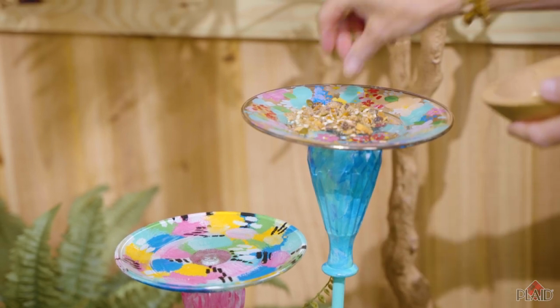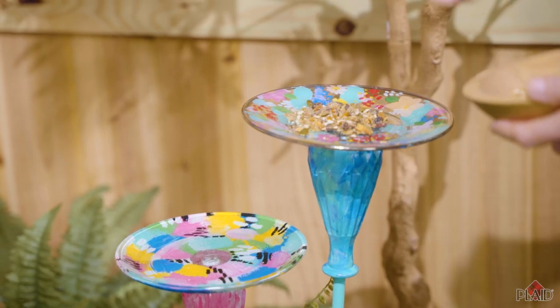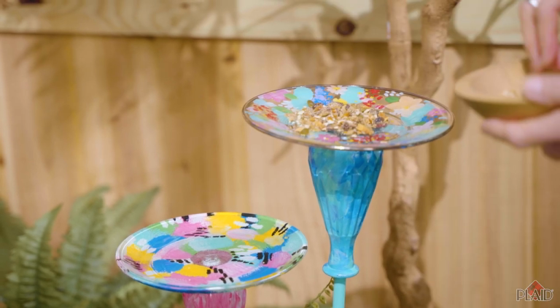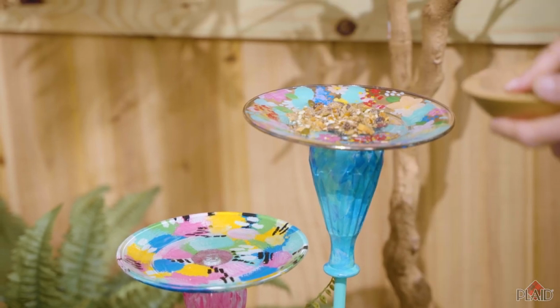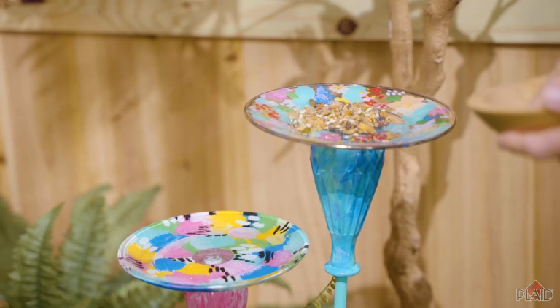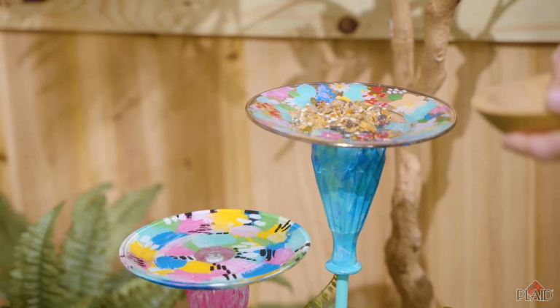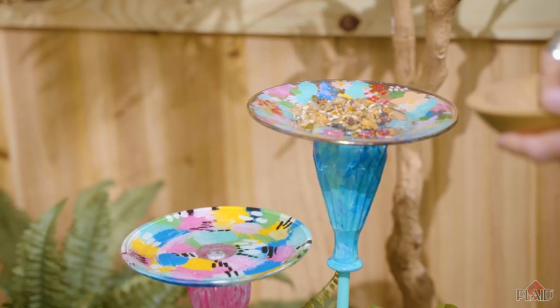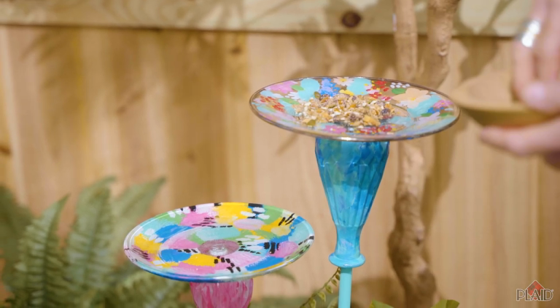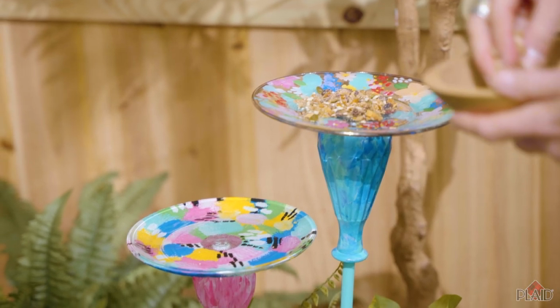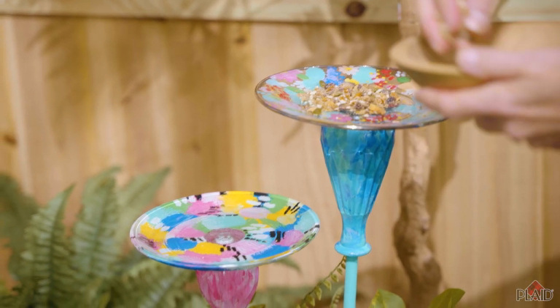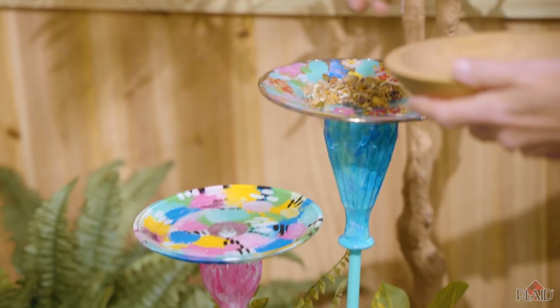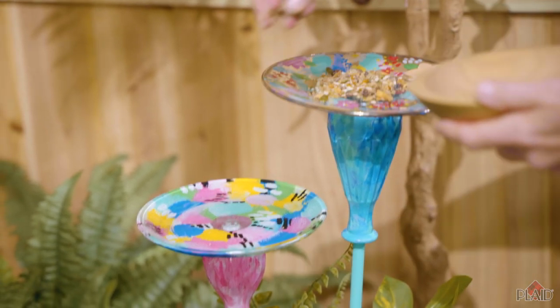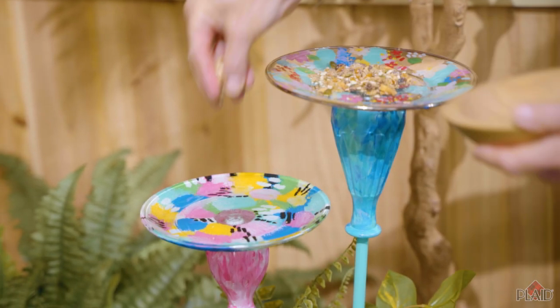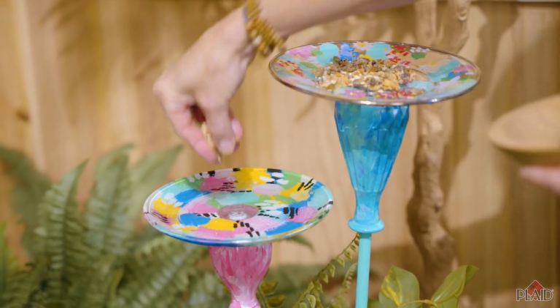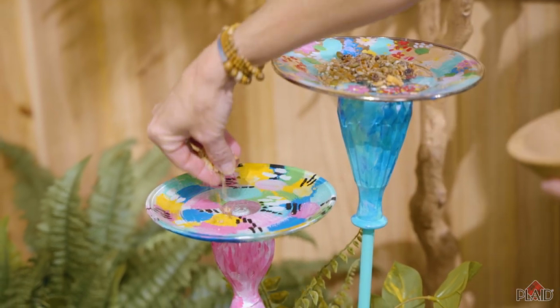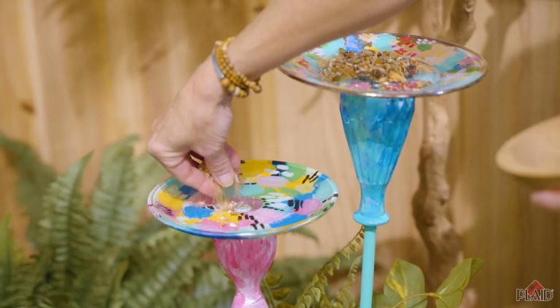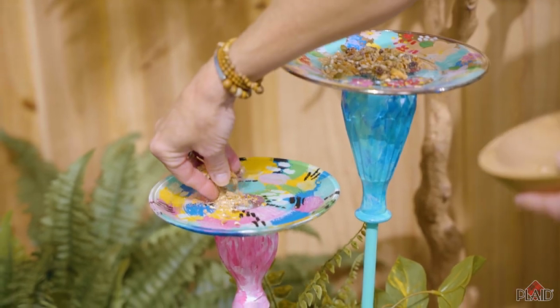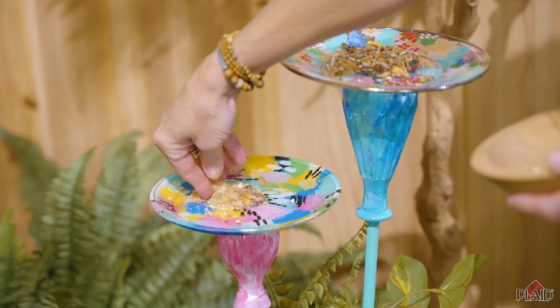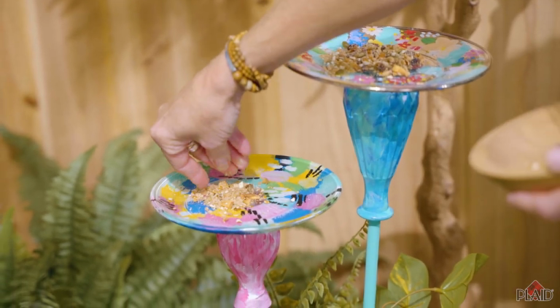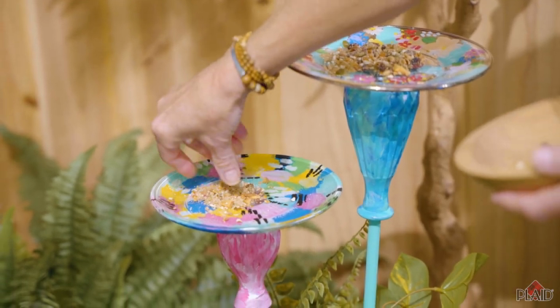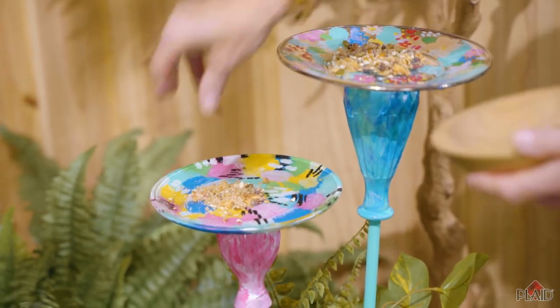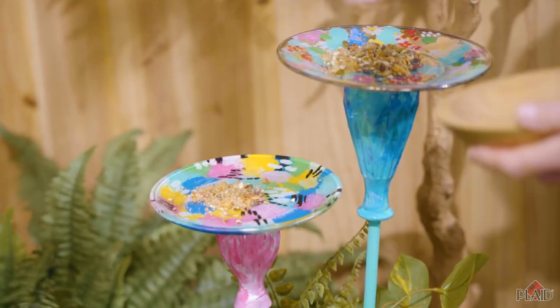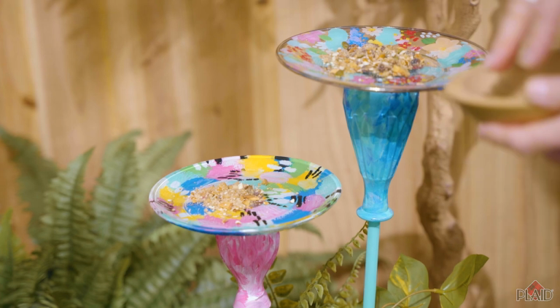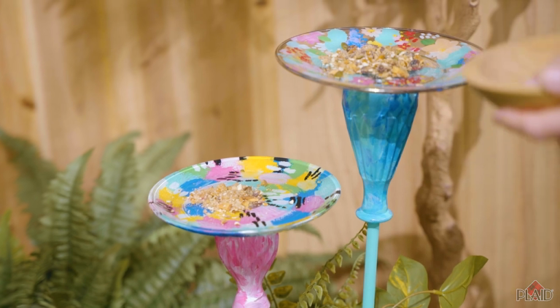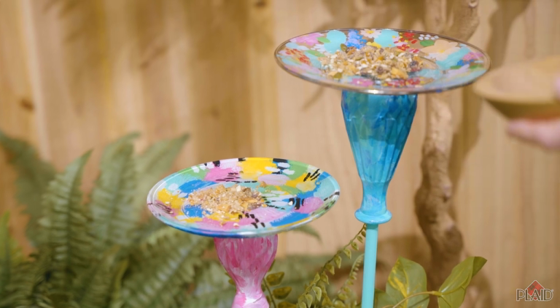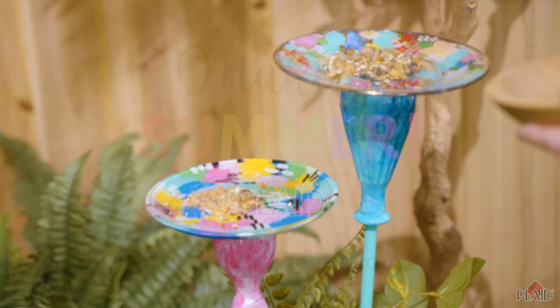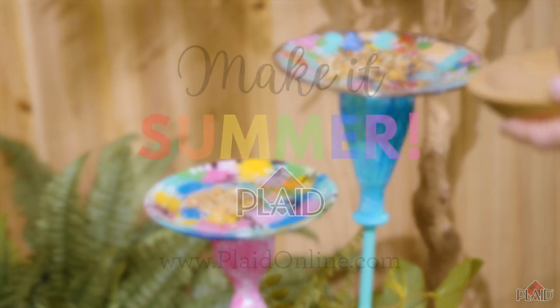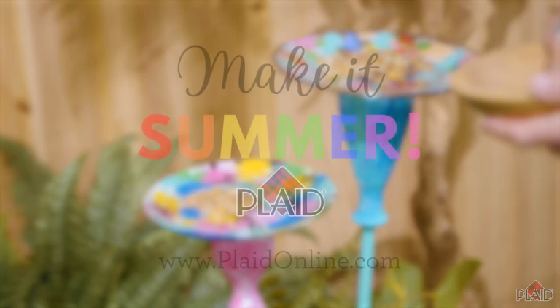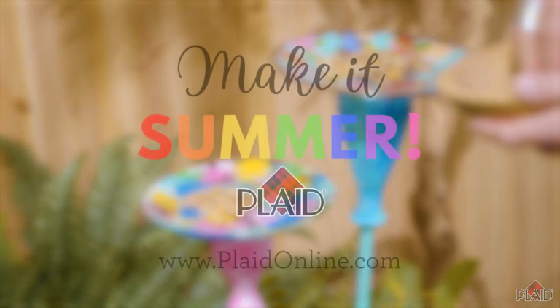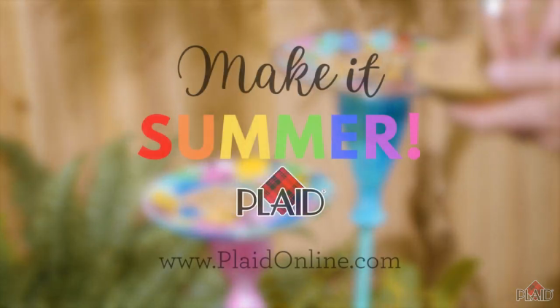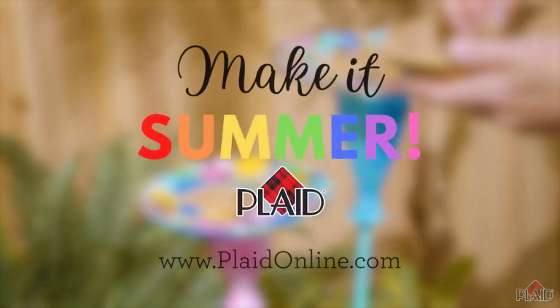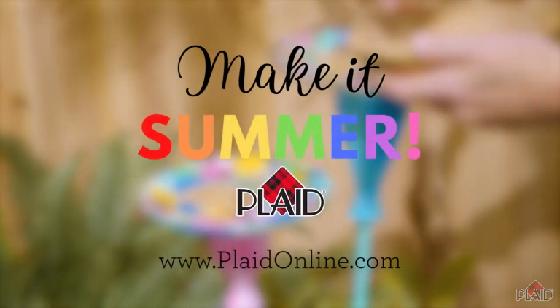For more project ideas and inspiration, visit PlatOnline.com. Thank you.